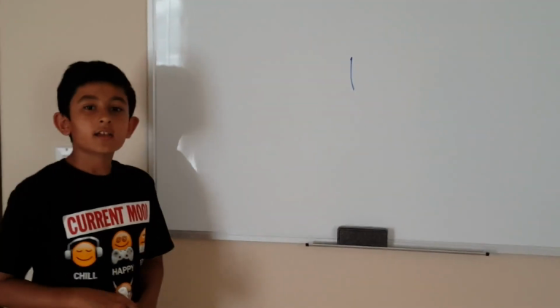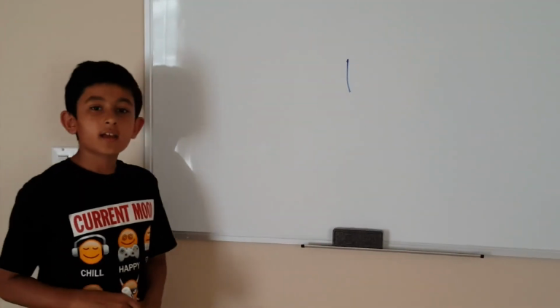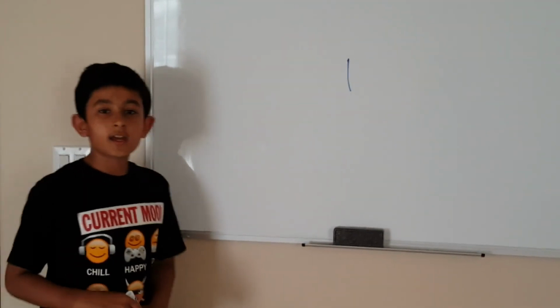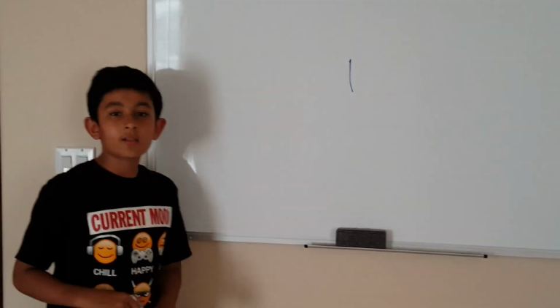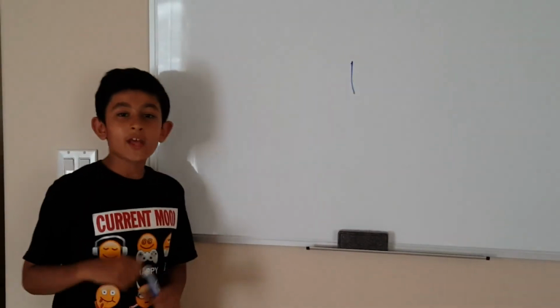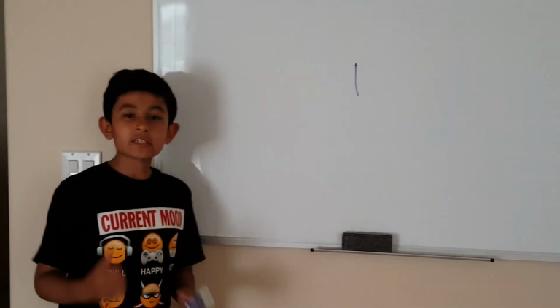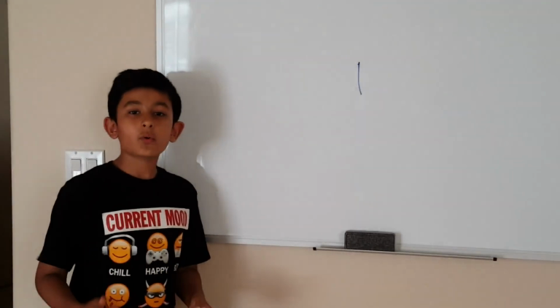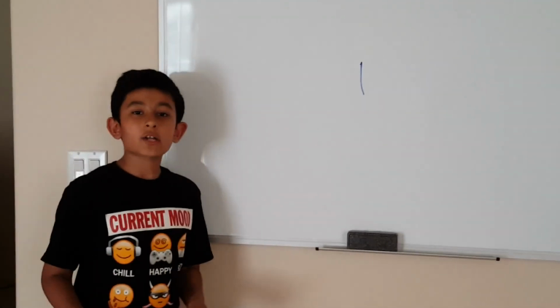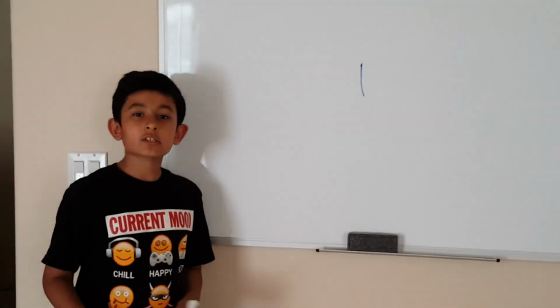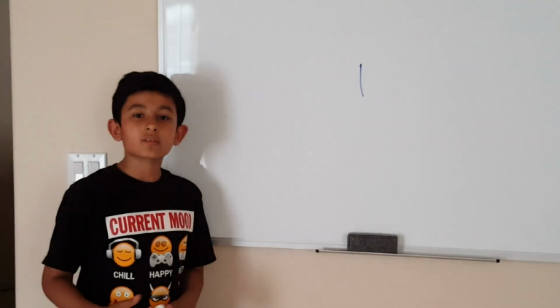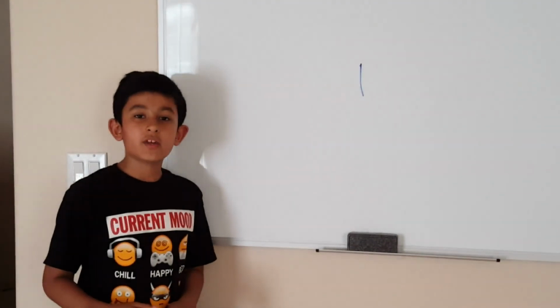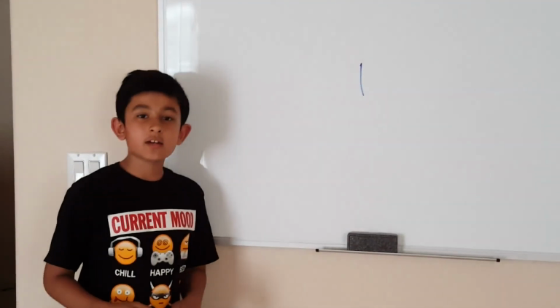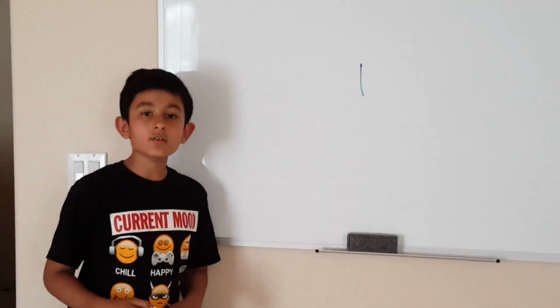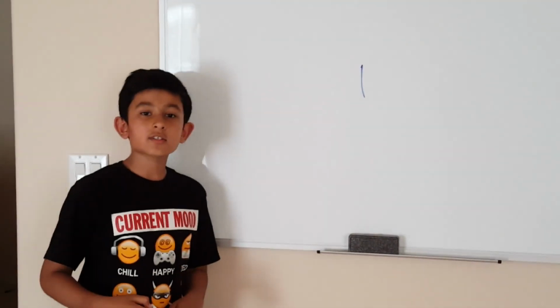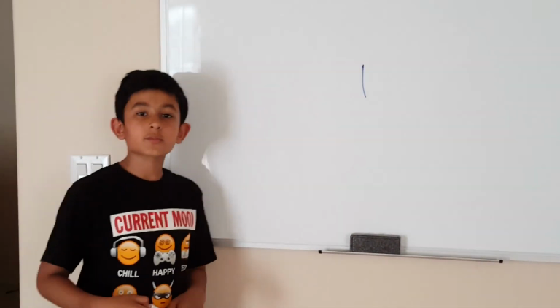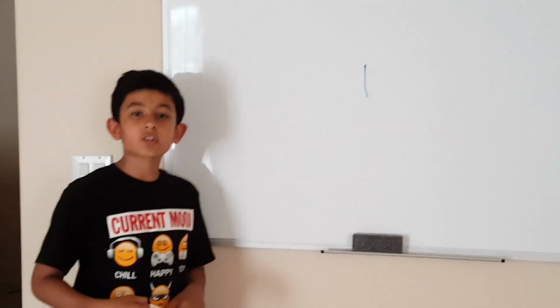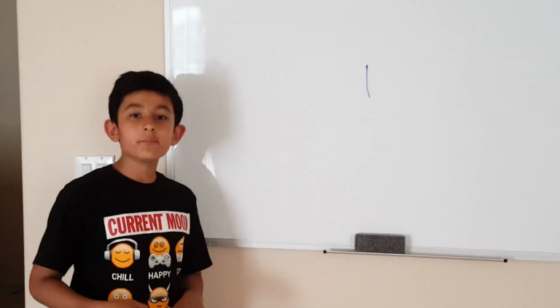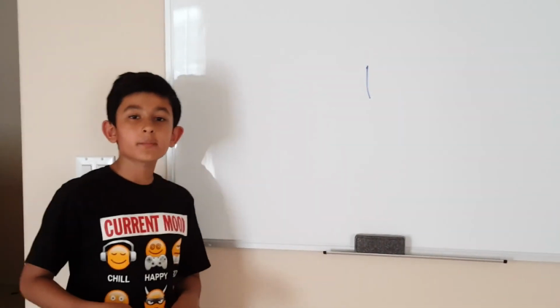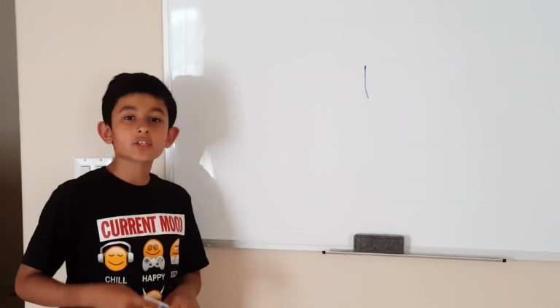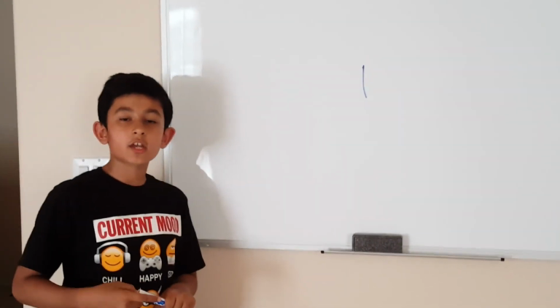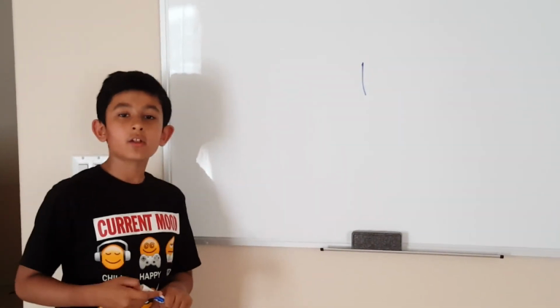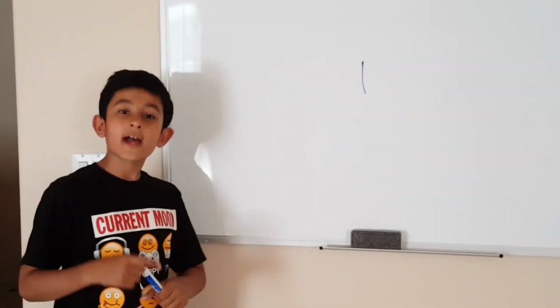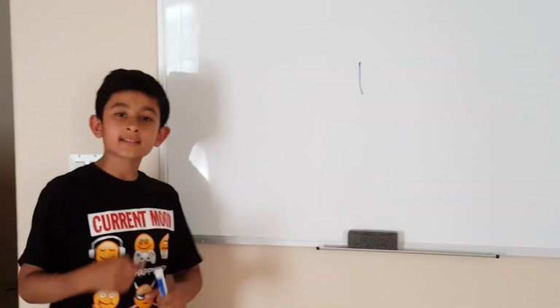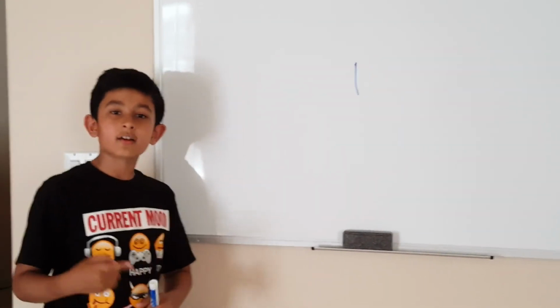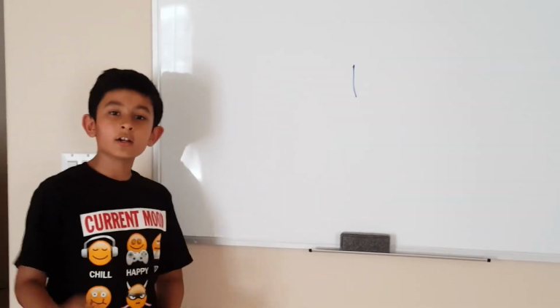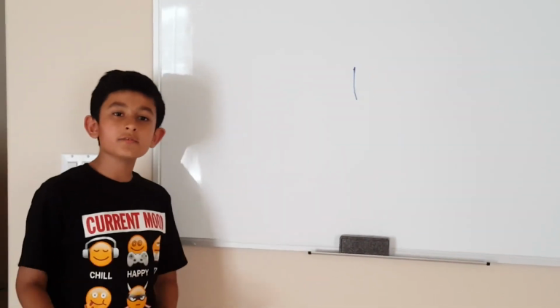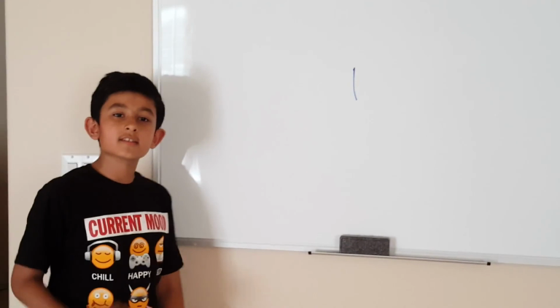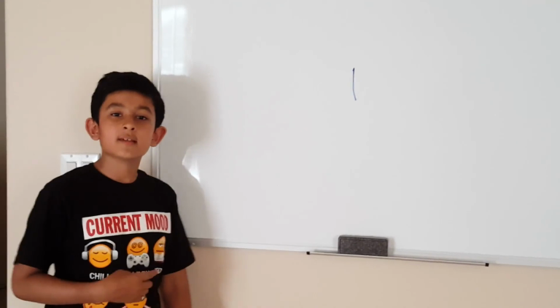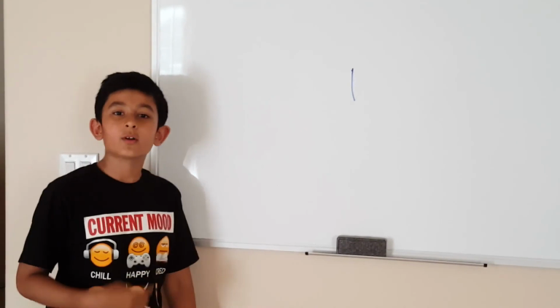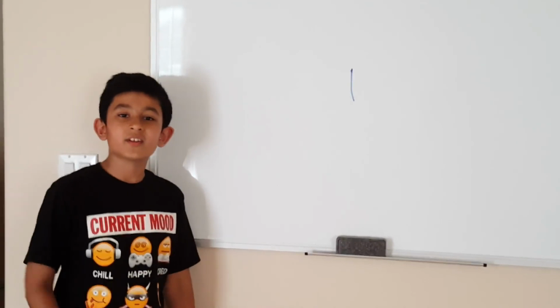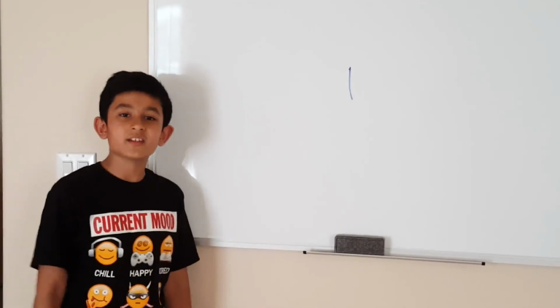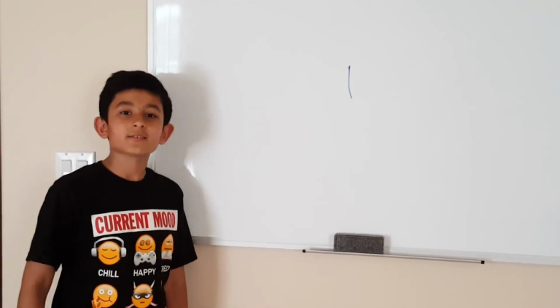Thanks for watching this video. Subscribe to my channel, Ask Arith, to see more videos.